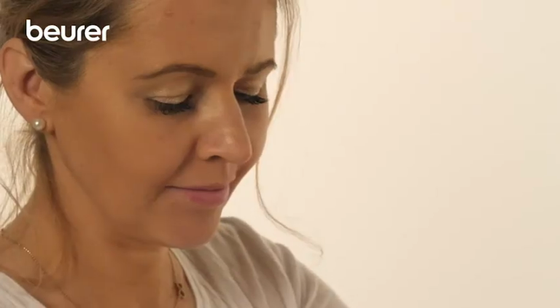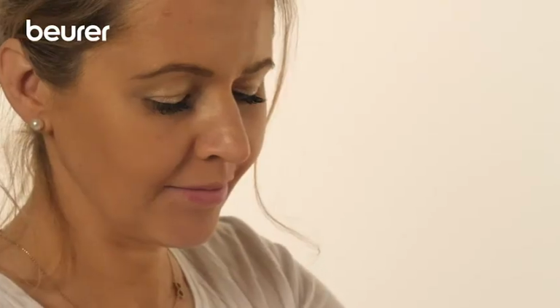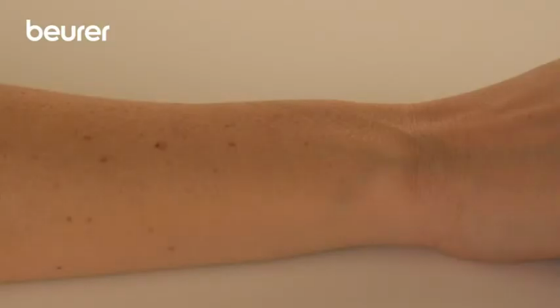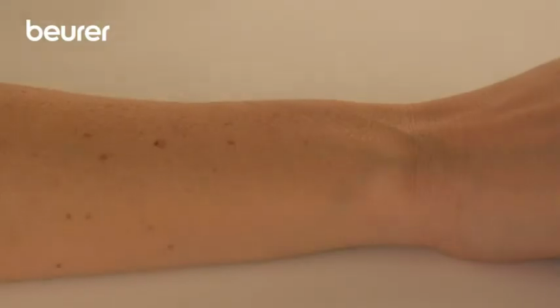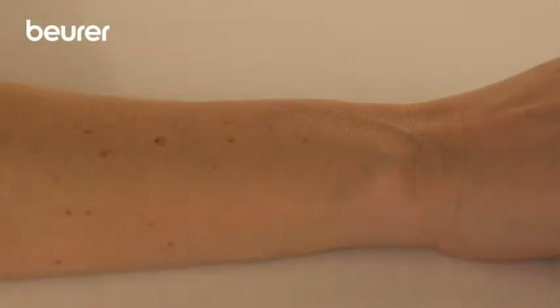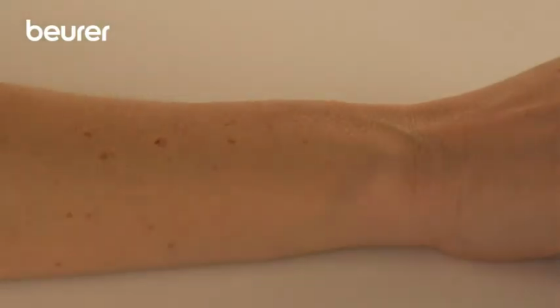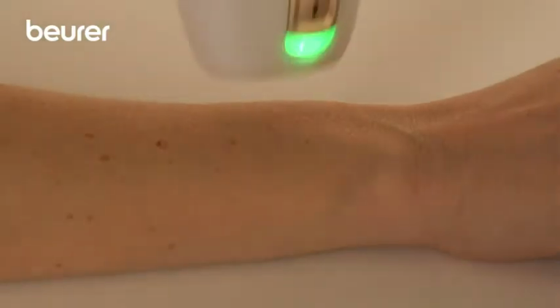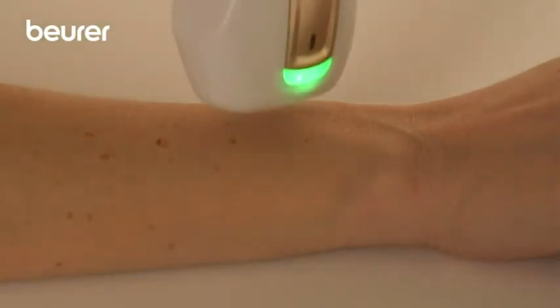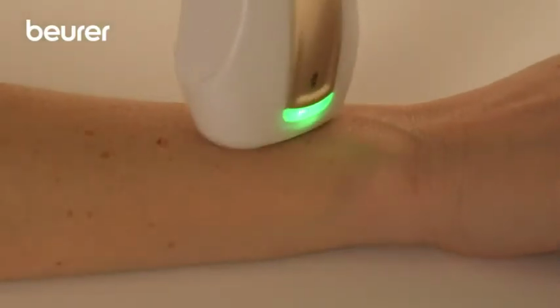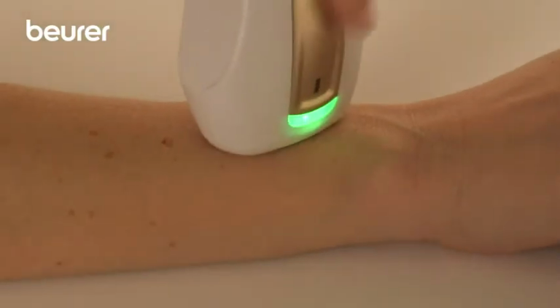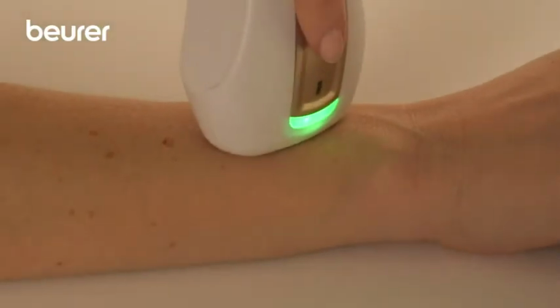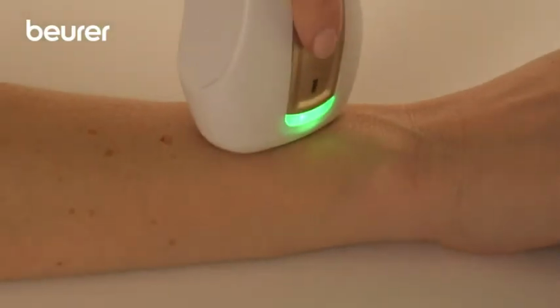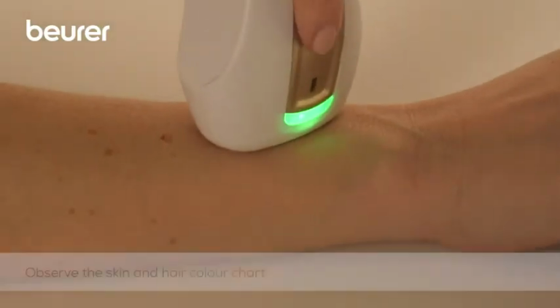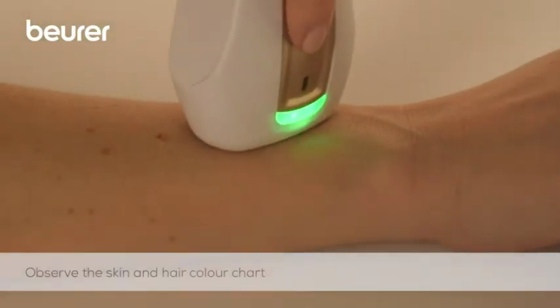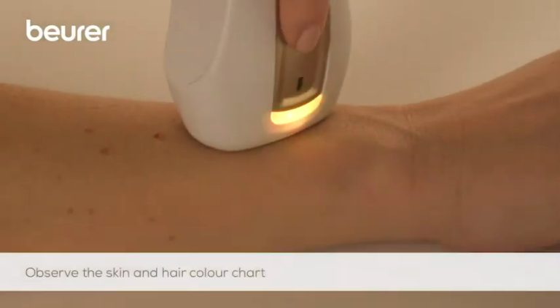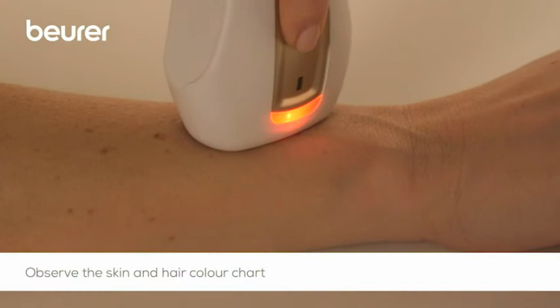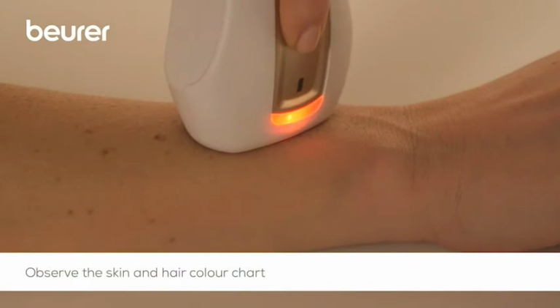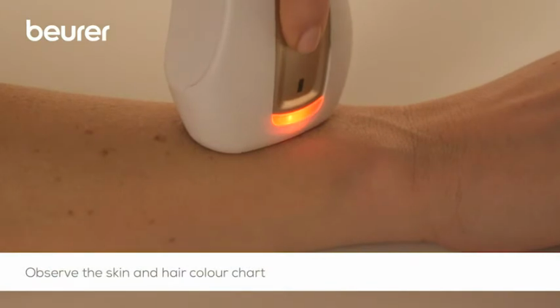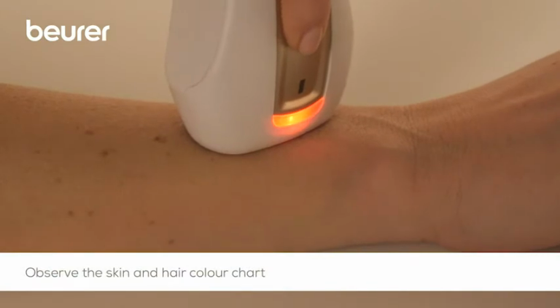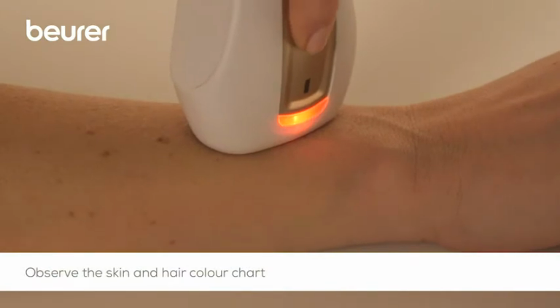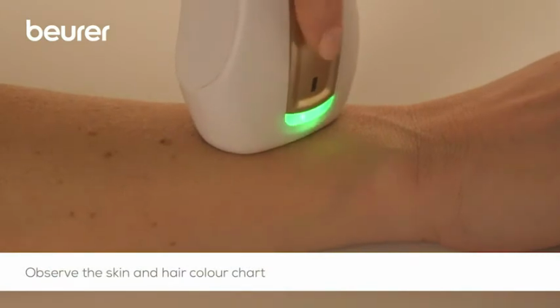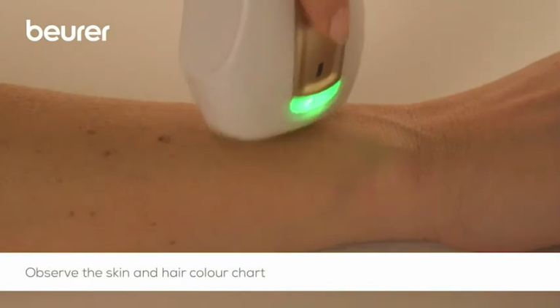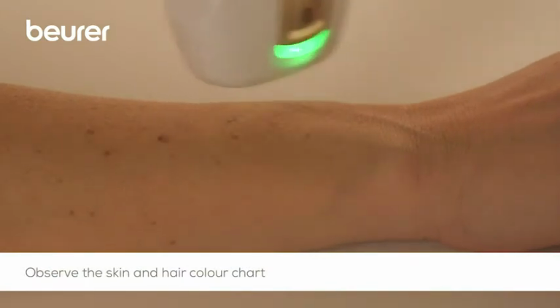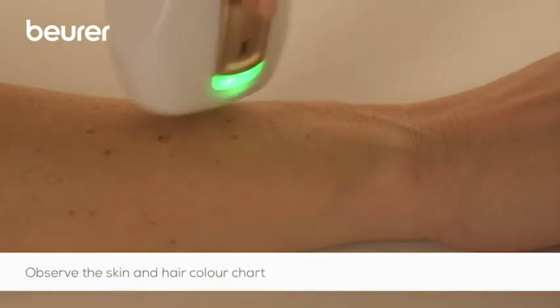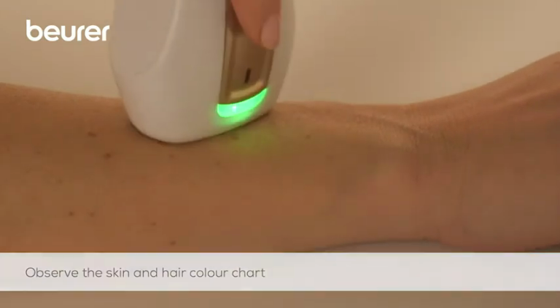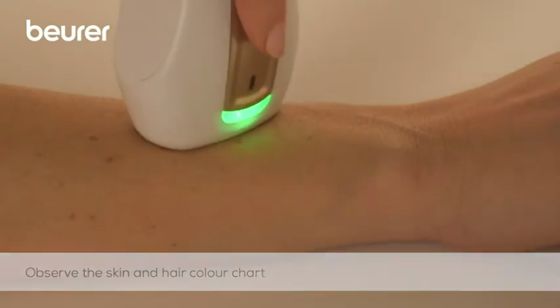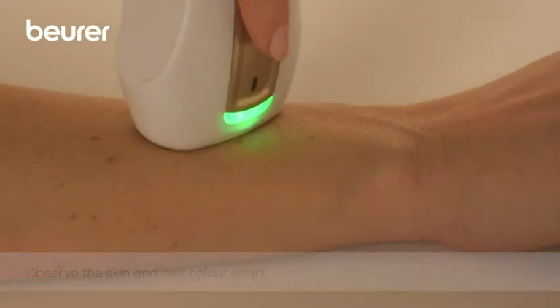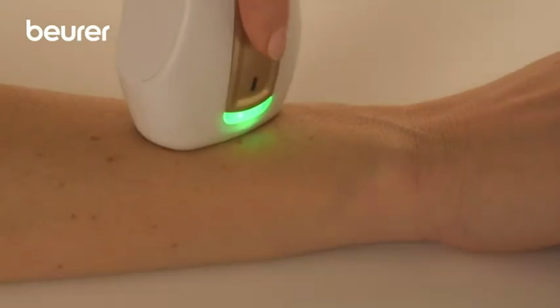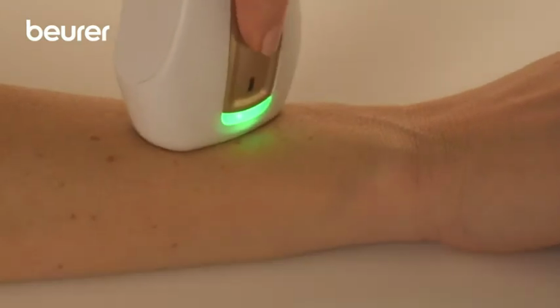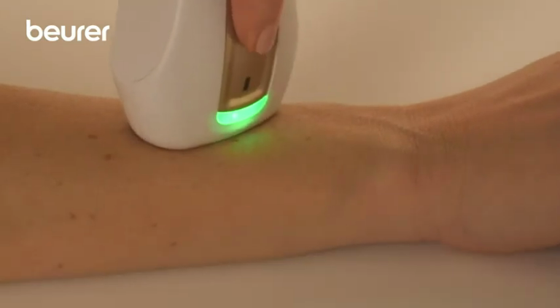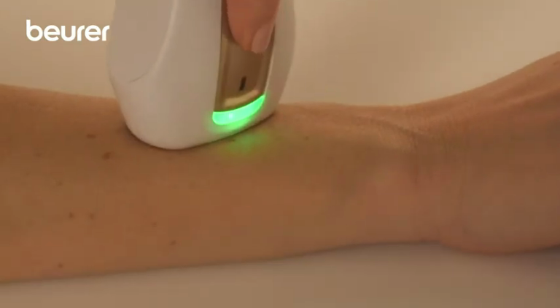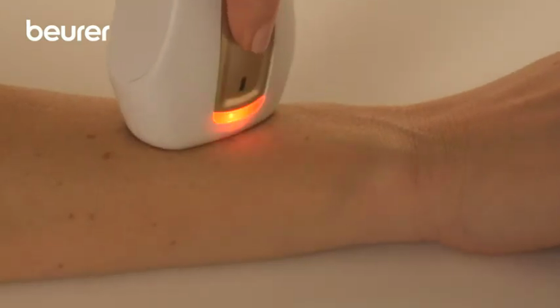If the indicator lamp lights up red, the skin is too dark or too tanned. The light pulse will not be released.